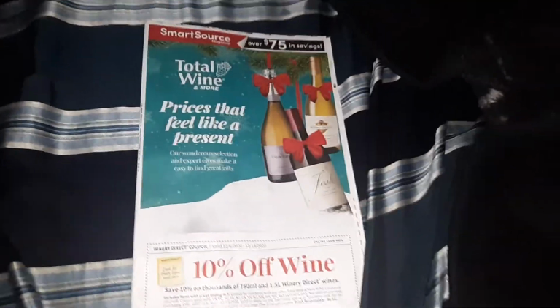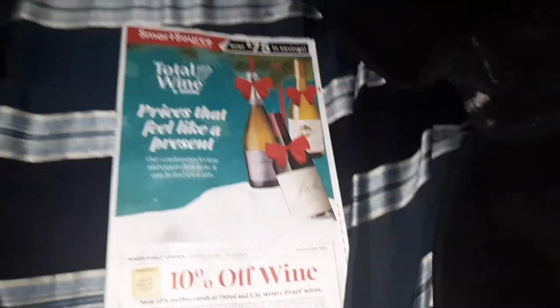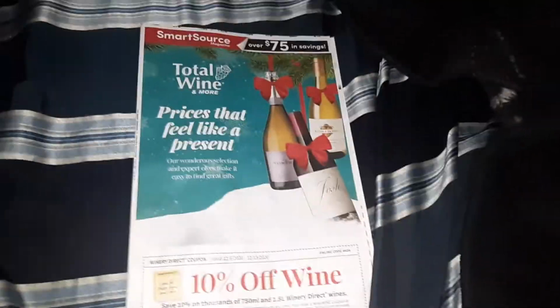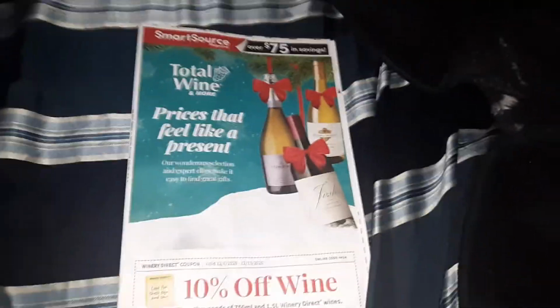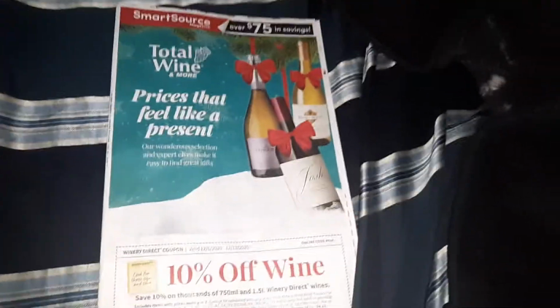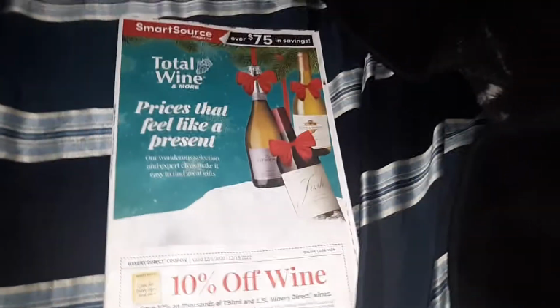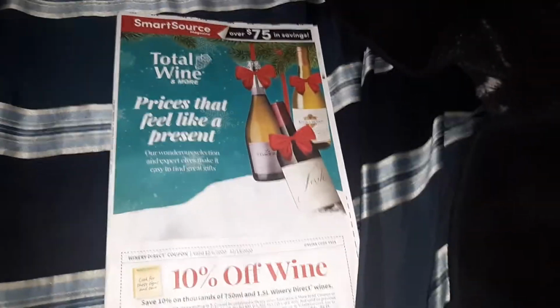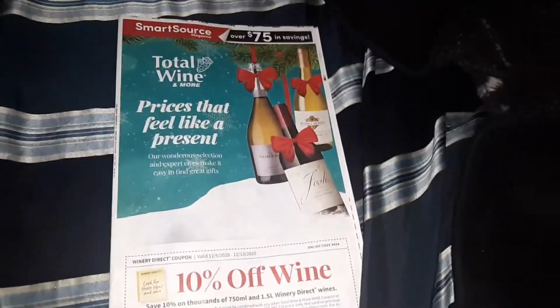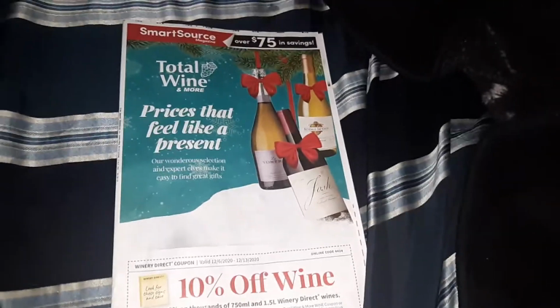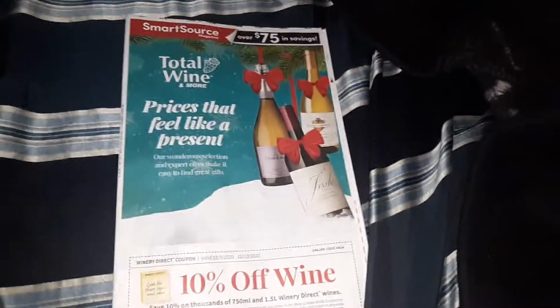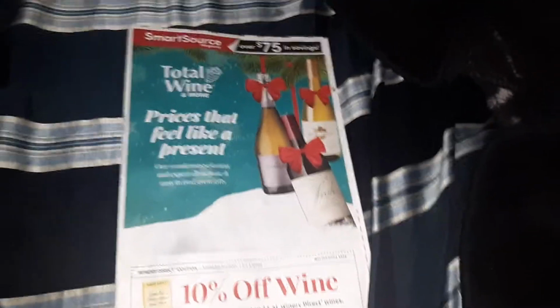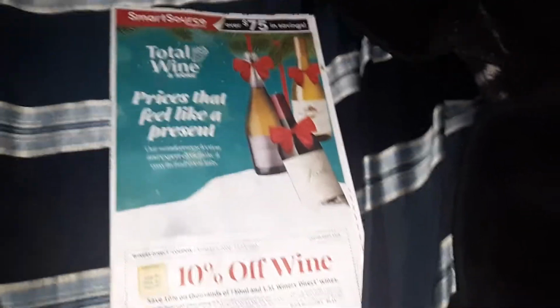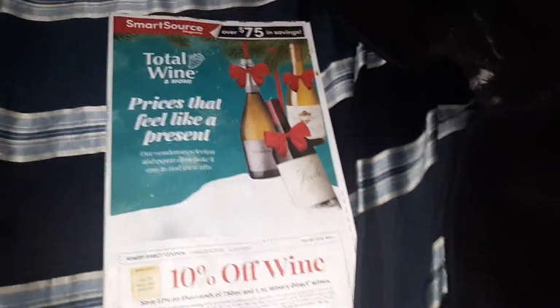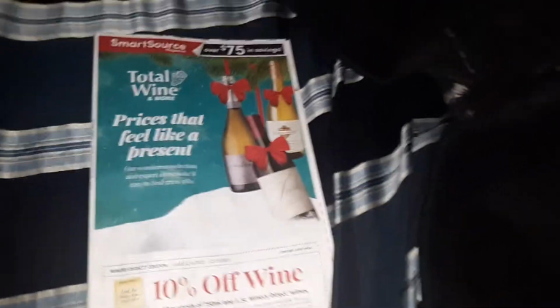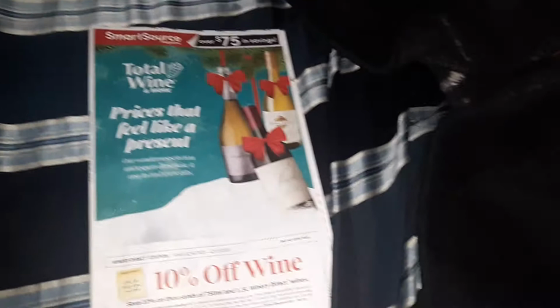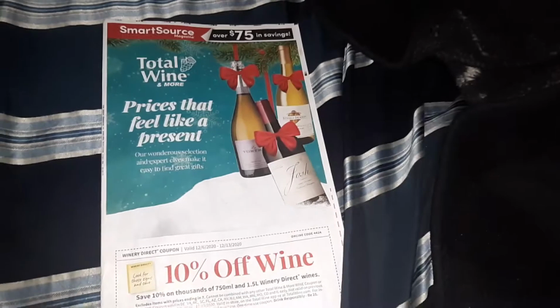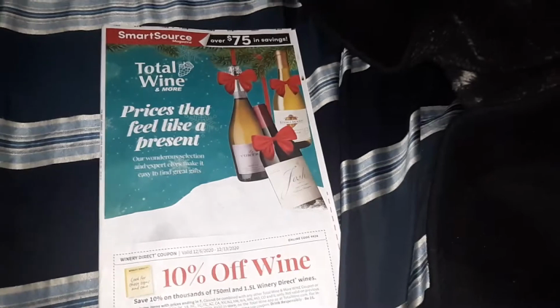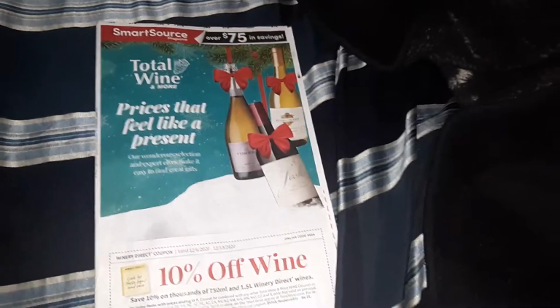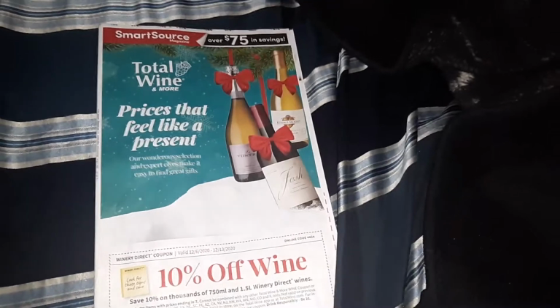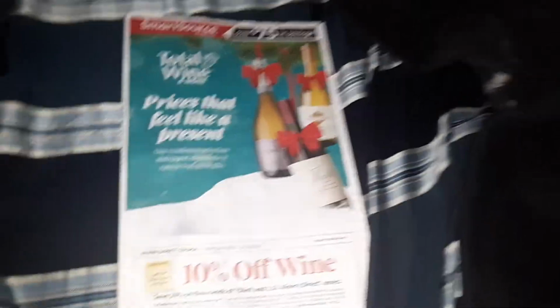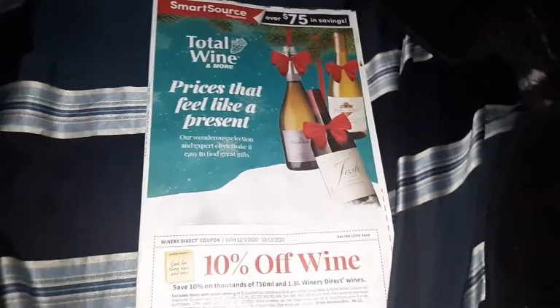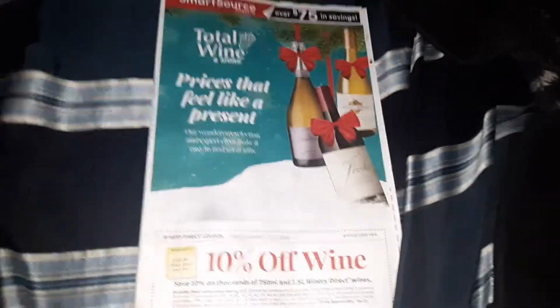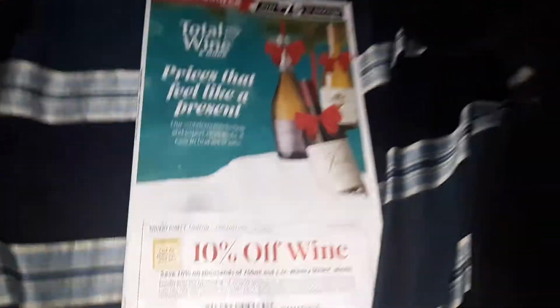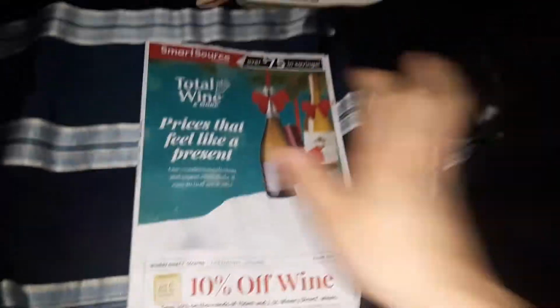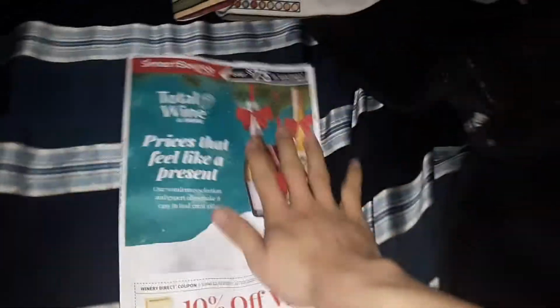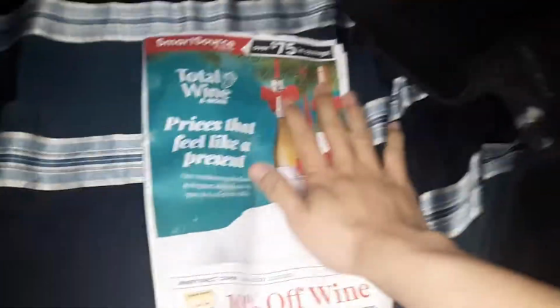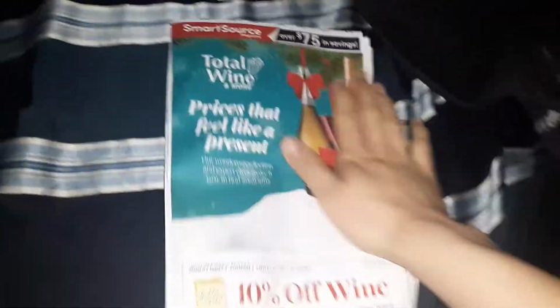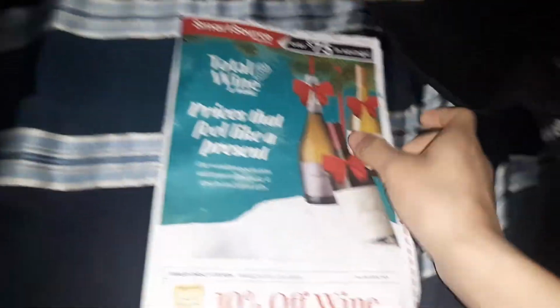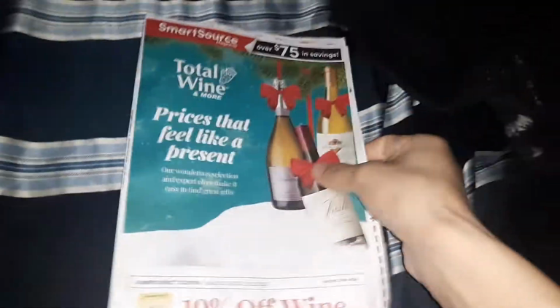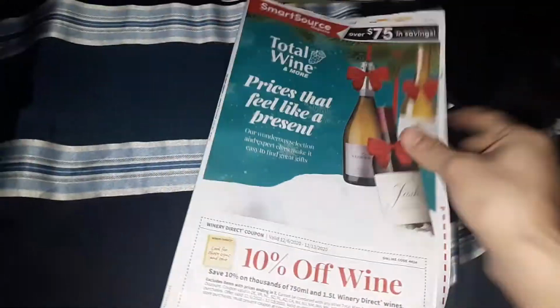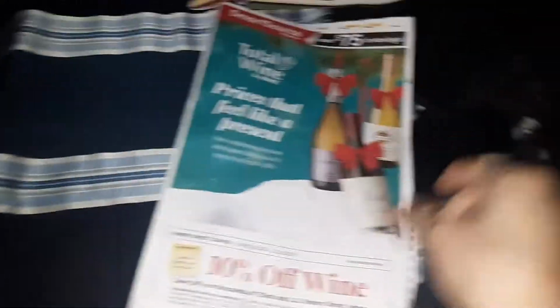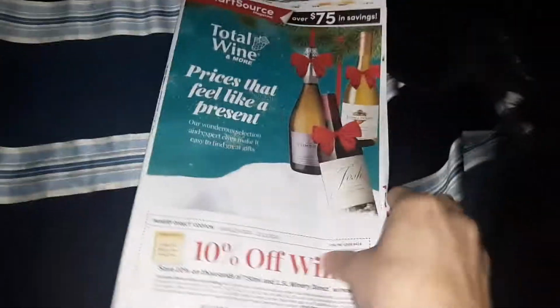Hi there! Welcome back to Couponing with Secret! Okay, let's start with the video already.